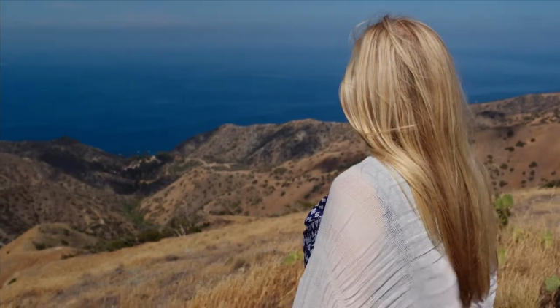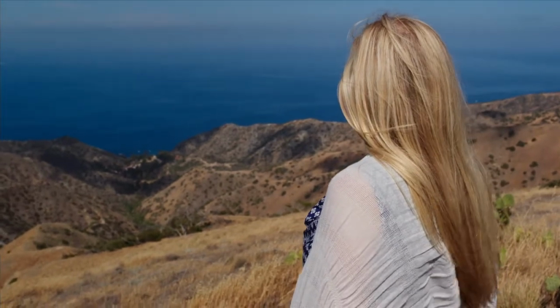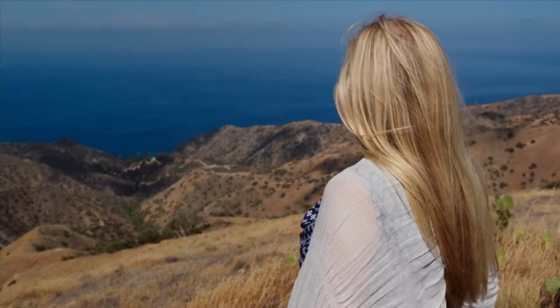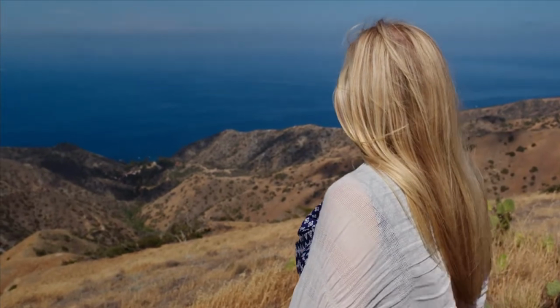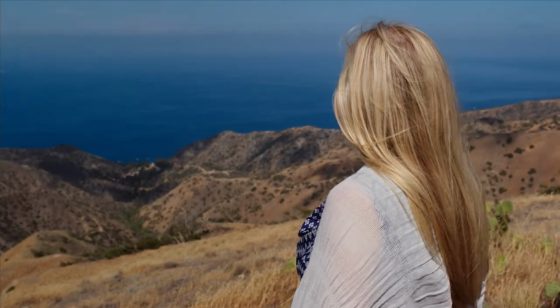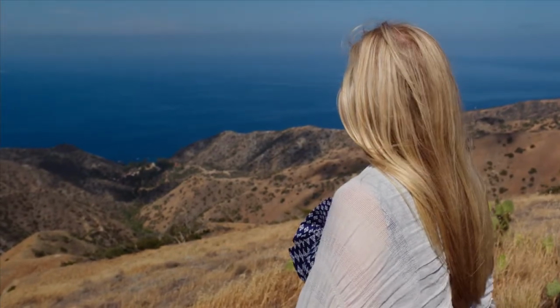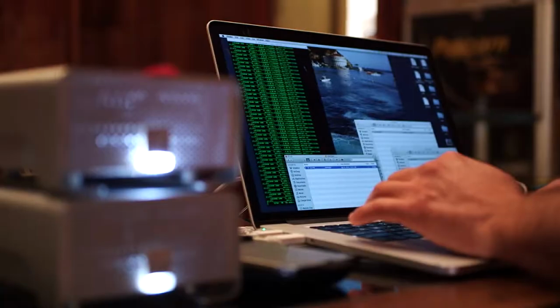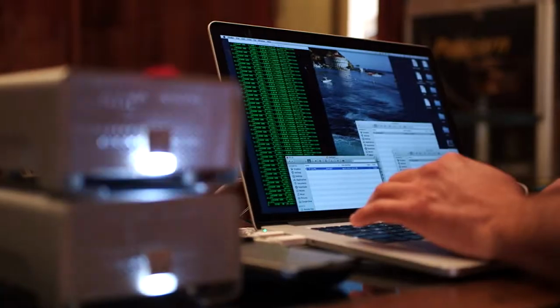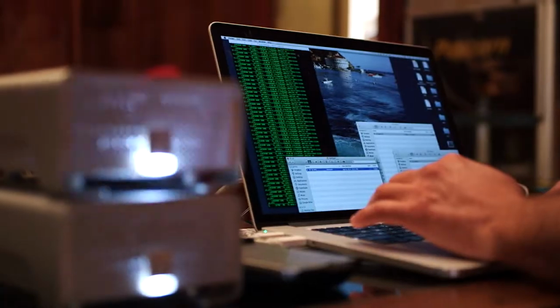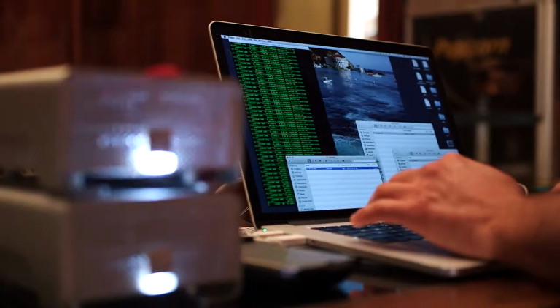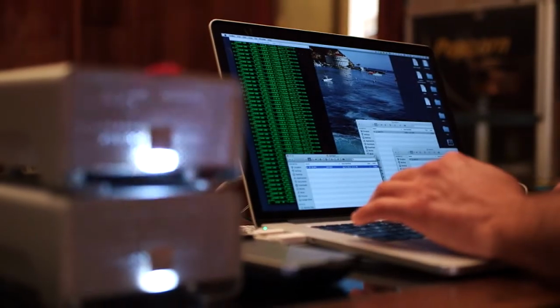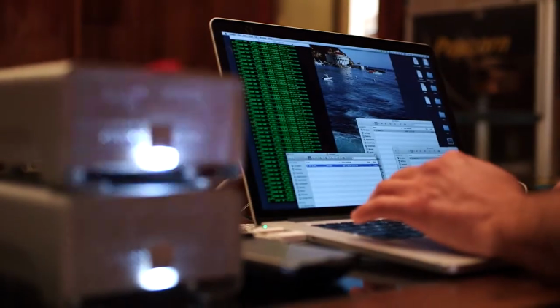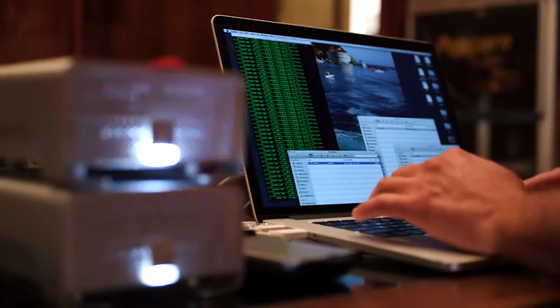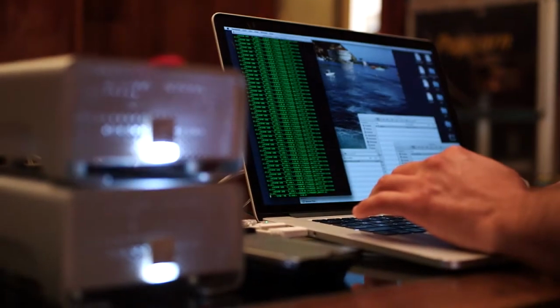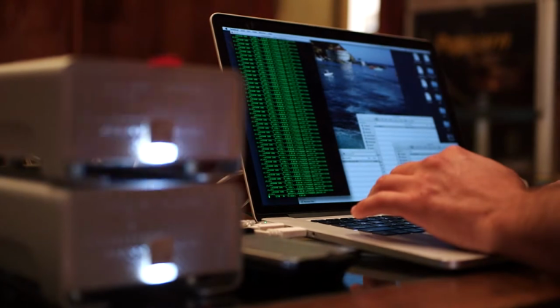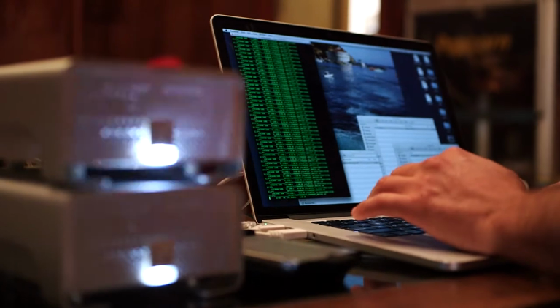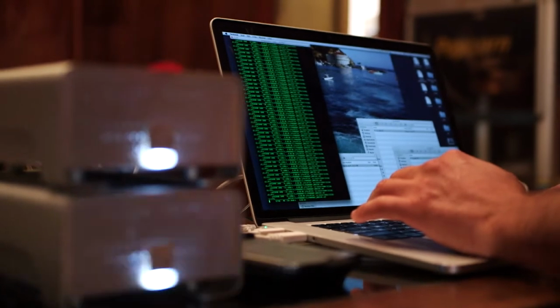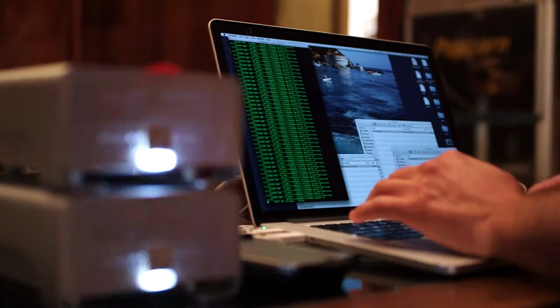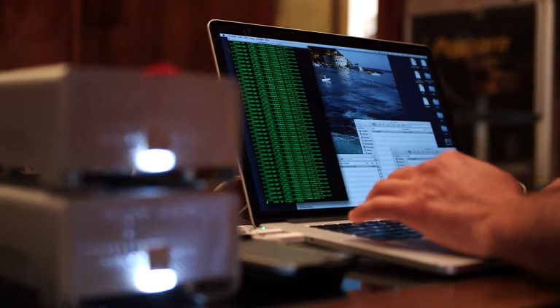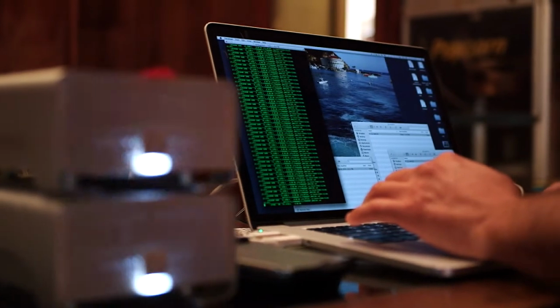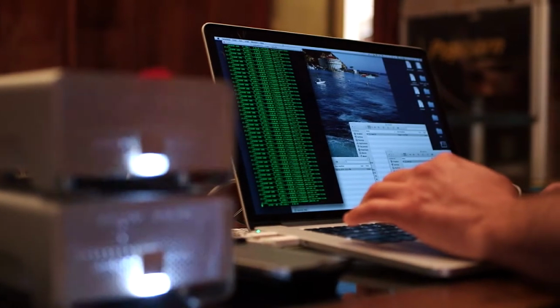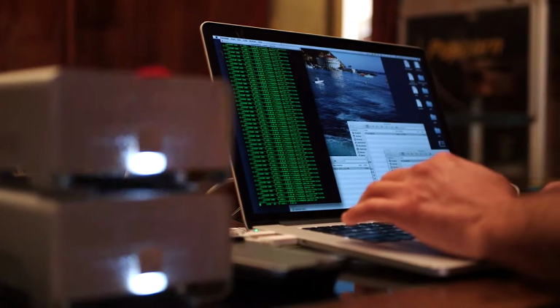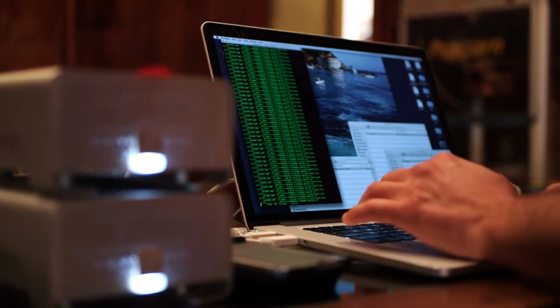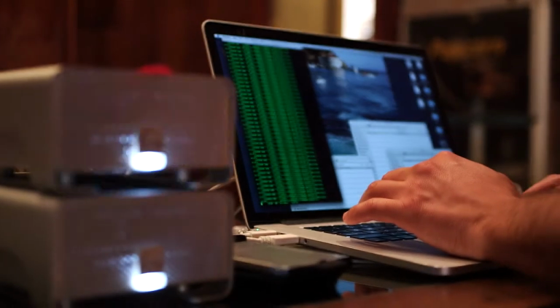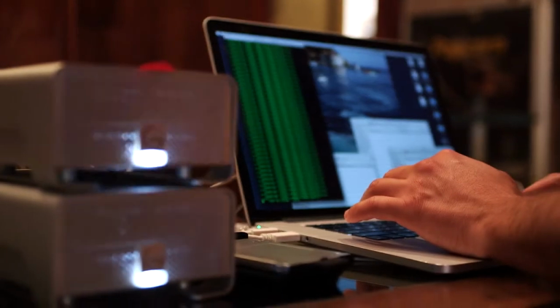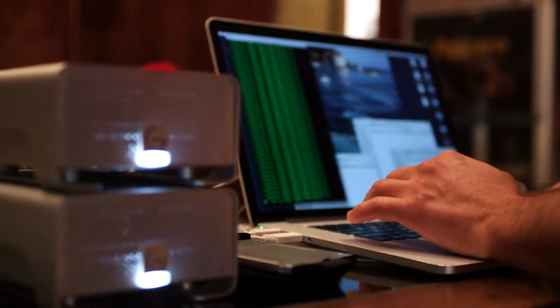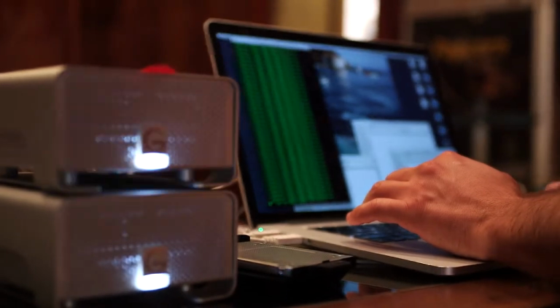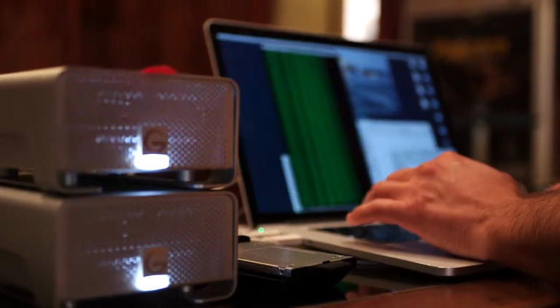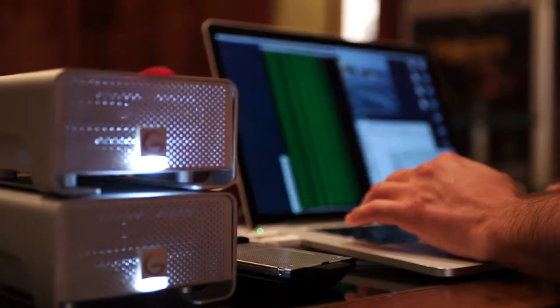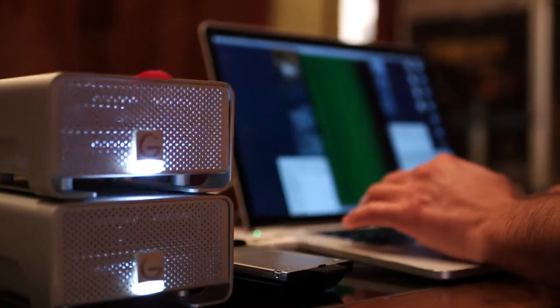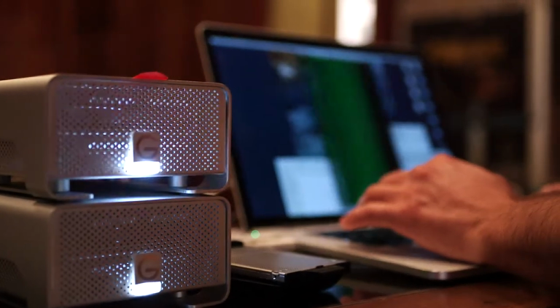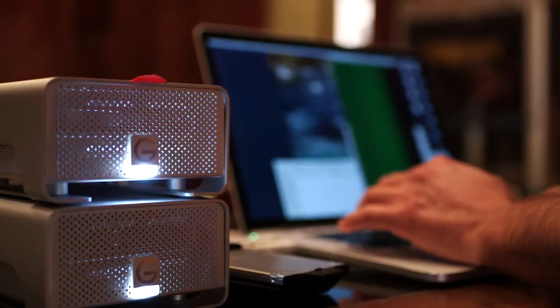We used an off-the-shelf Thunderbolt reader for the SSDs and transferred the footage into some GRAIDs from GTech. It was a really easy workflow.